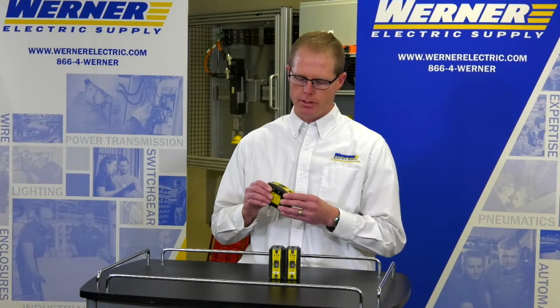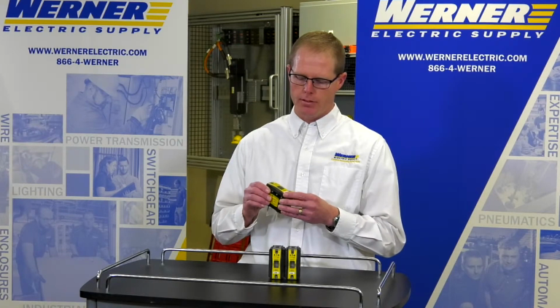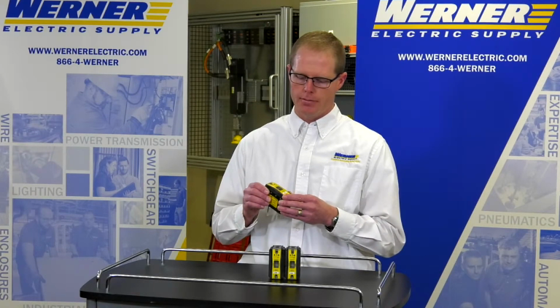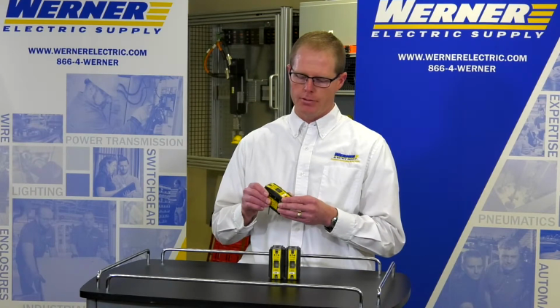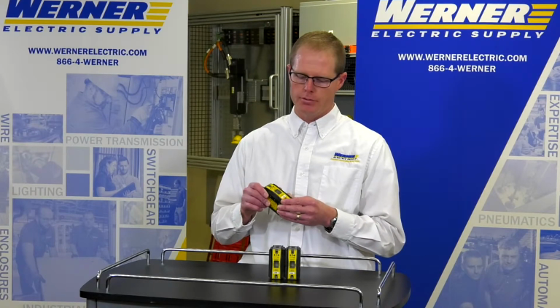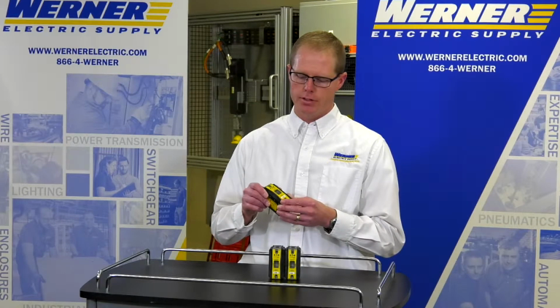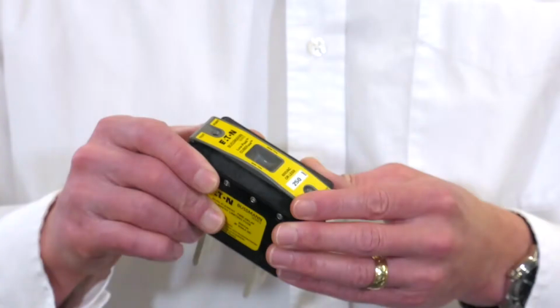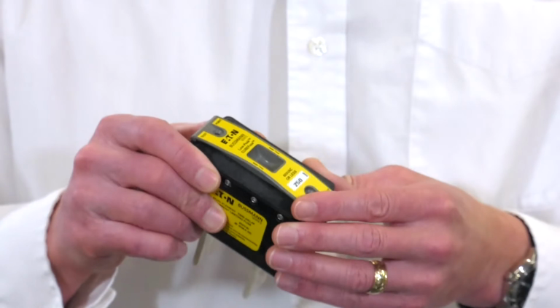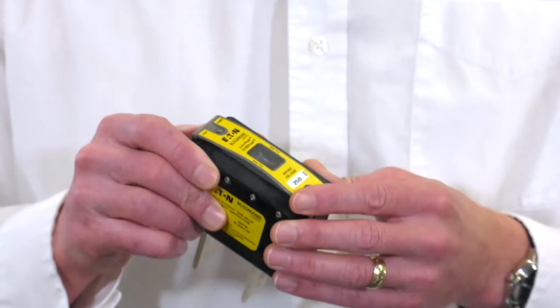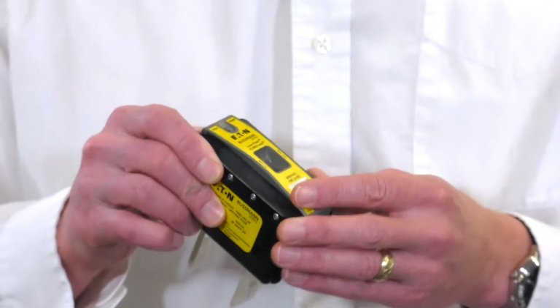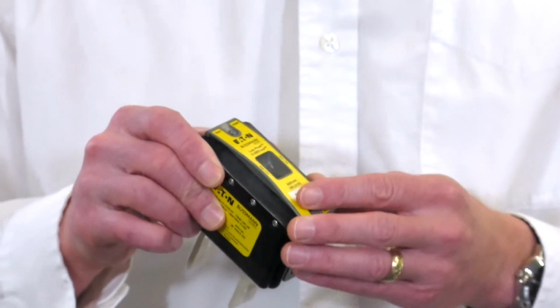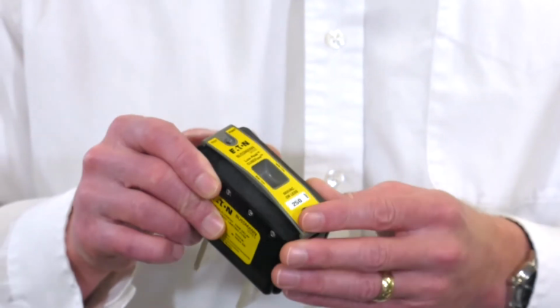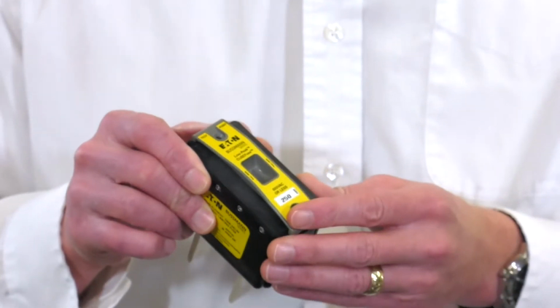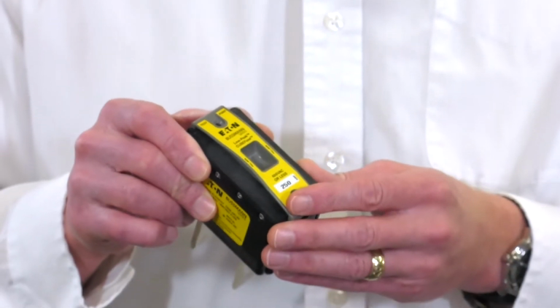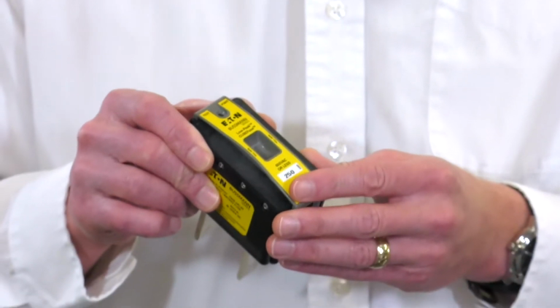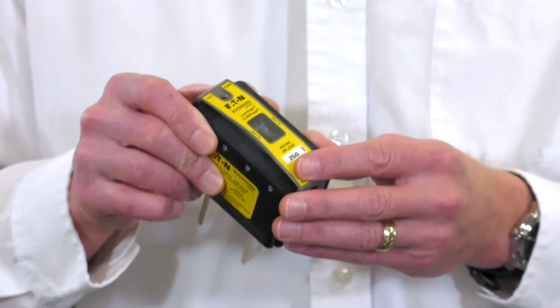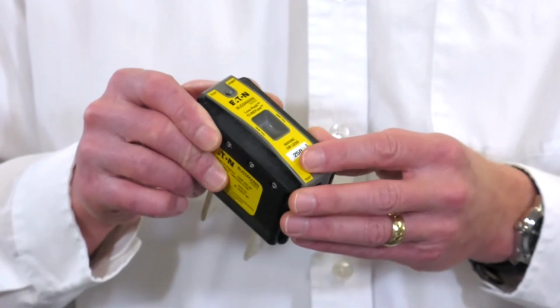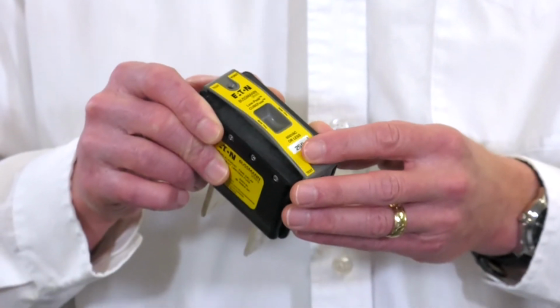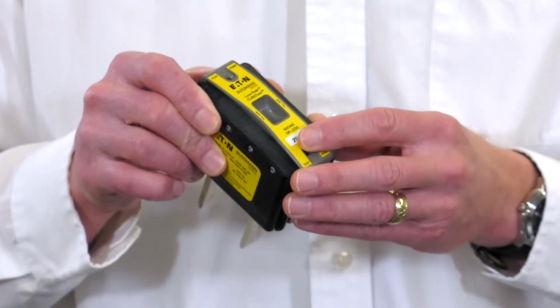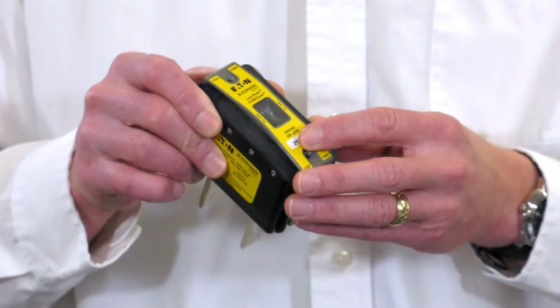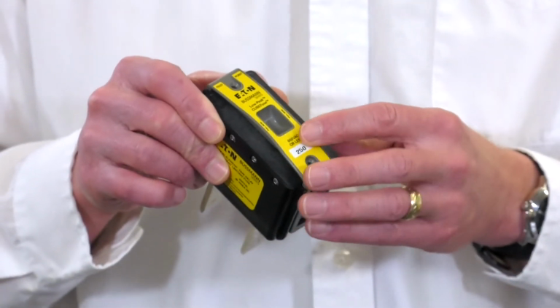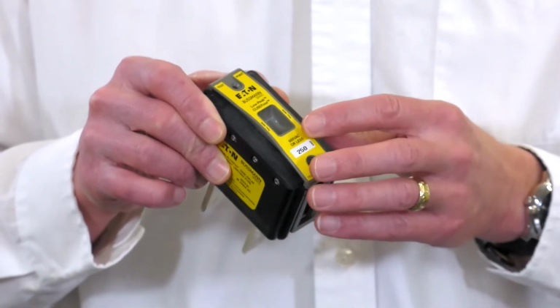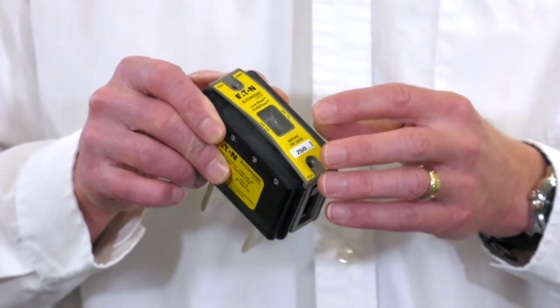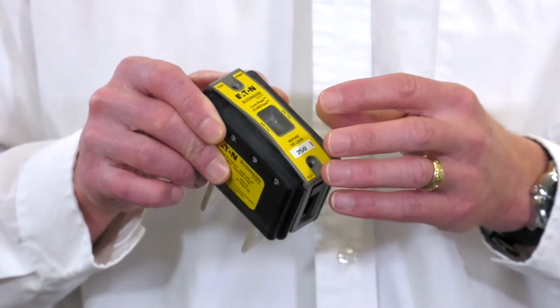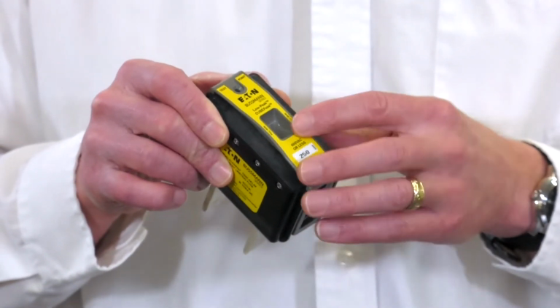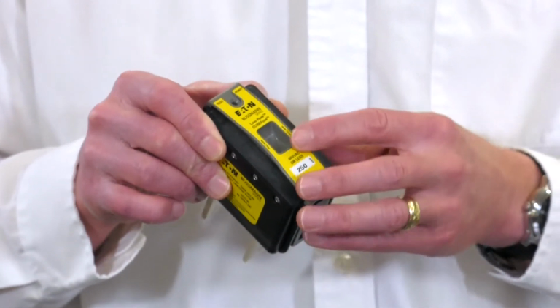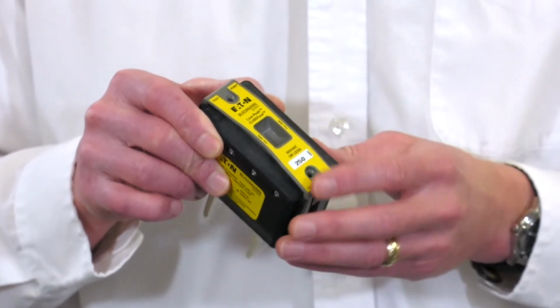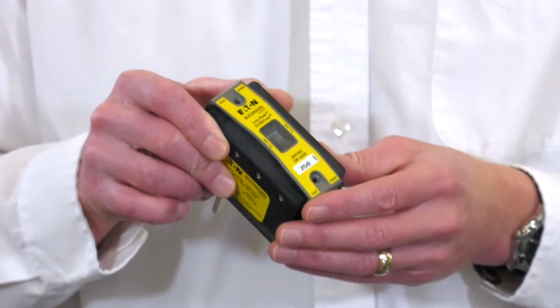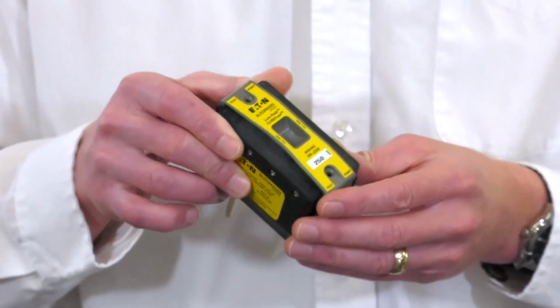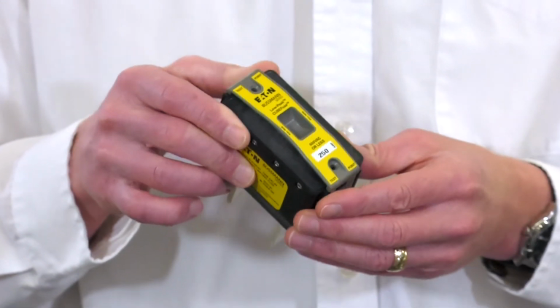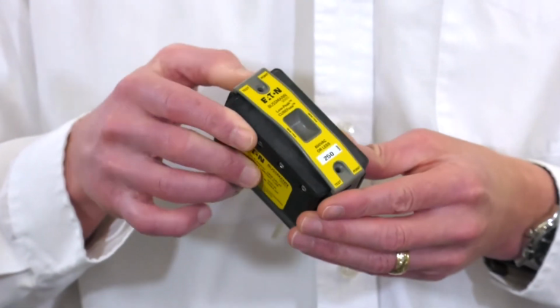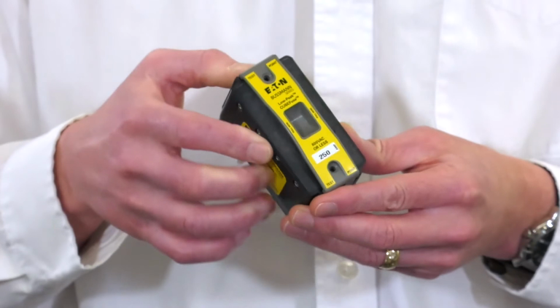Some of the other features that you can see: it's all finger safe, and you can get it with either indicating or non-indicating versions.